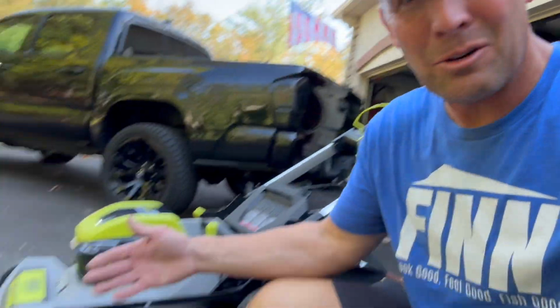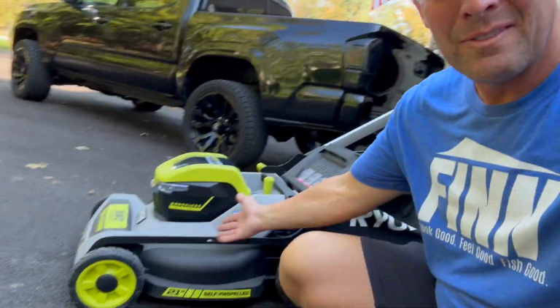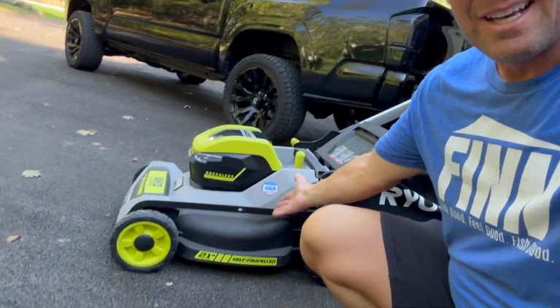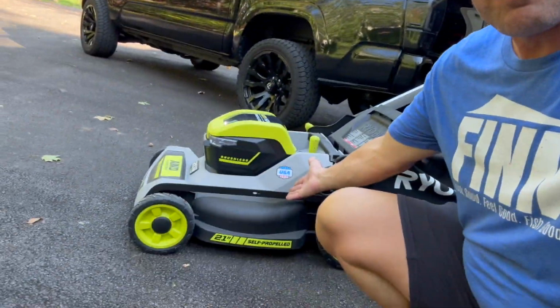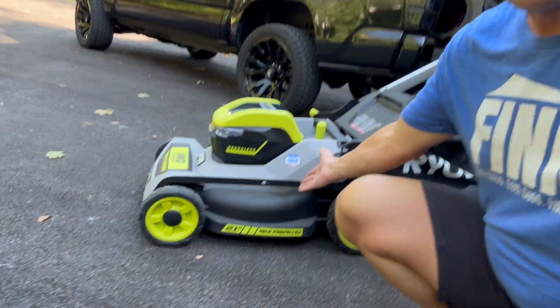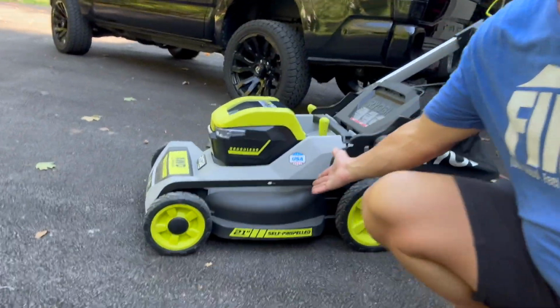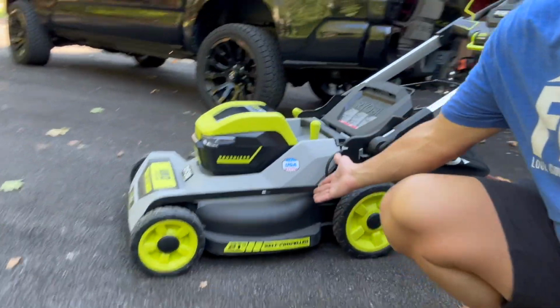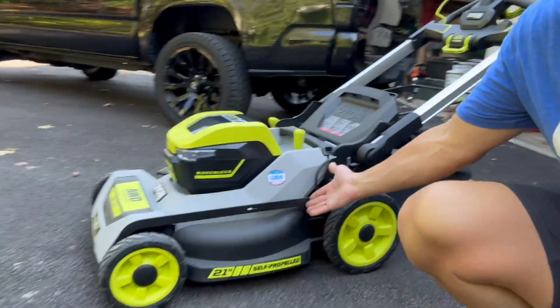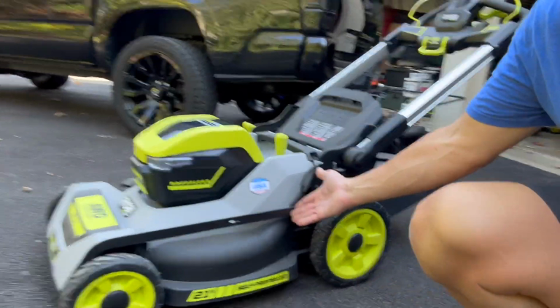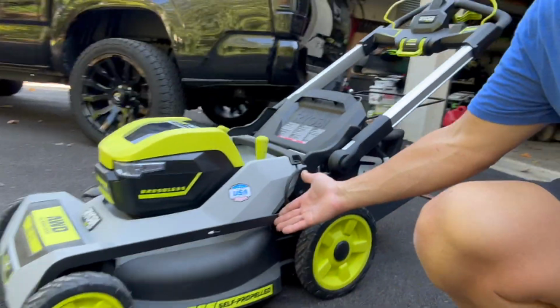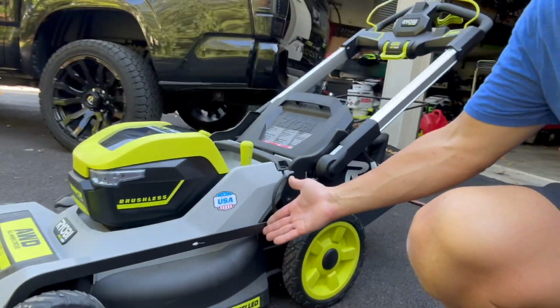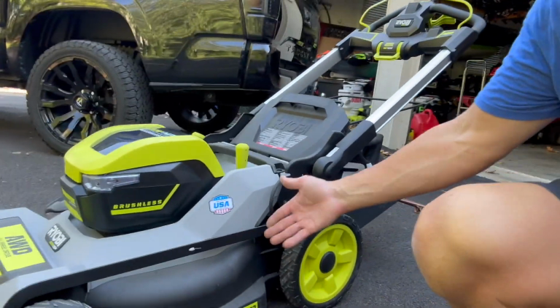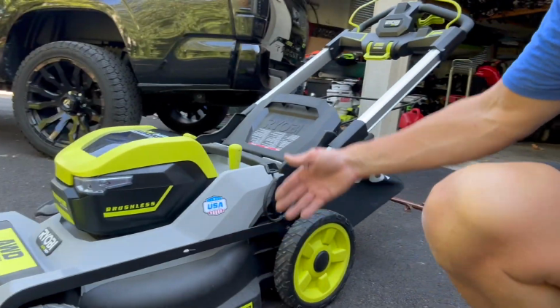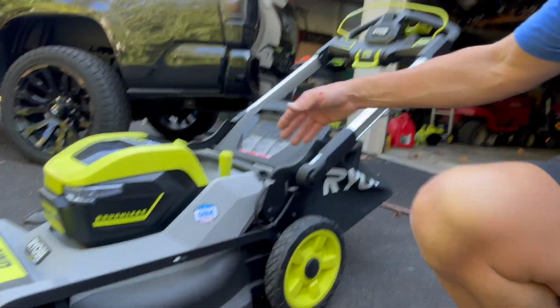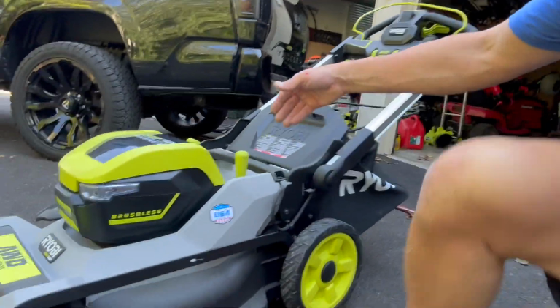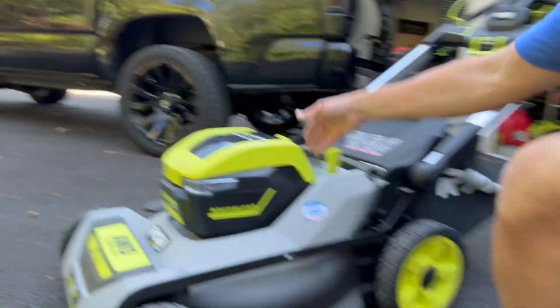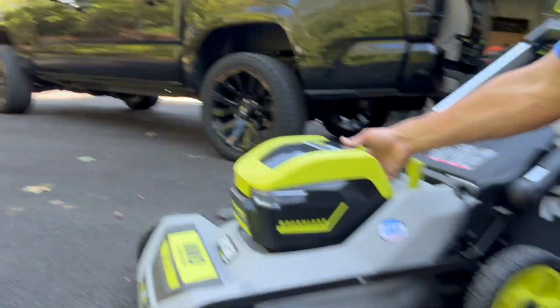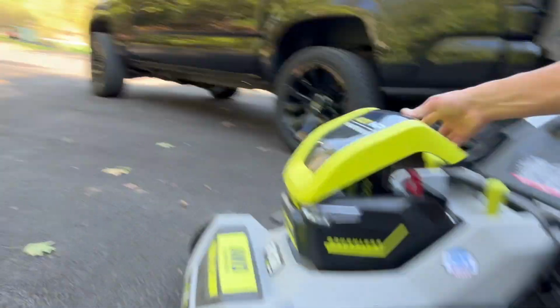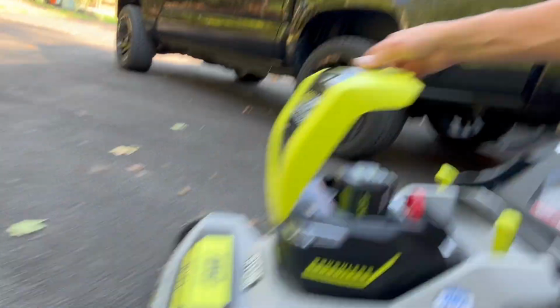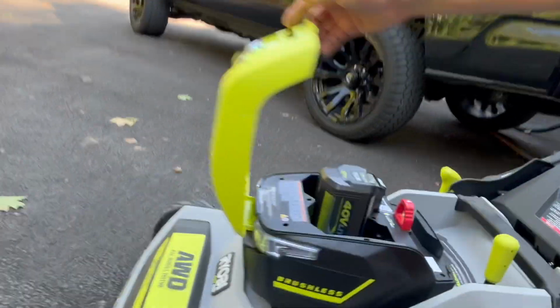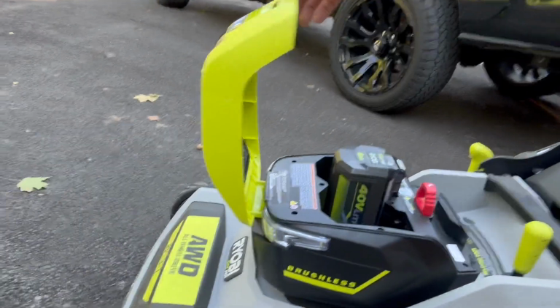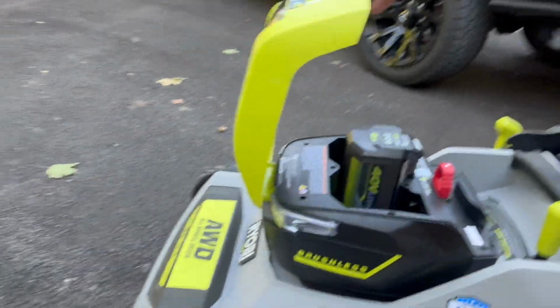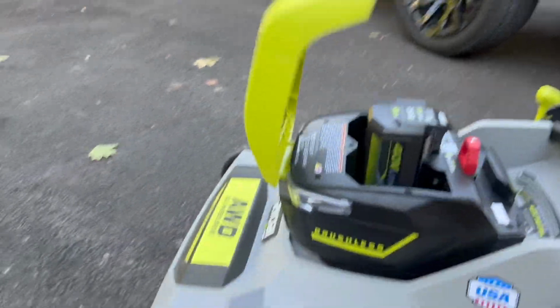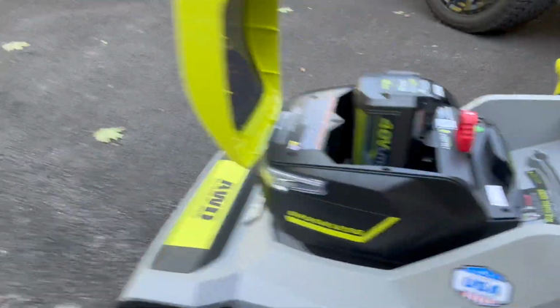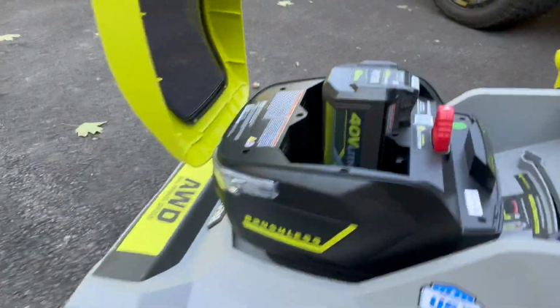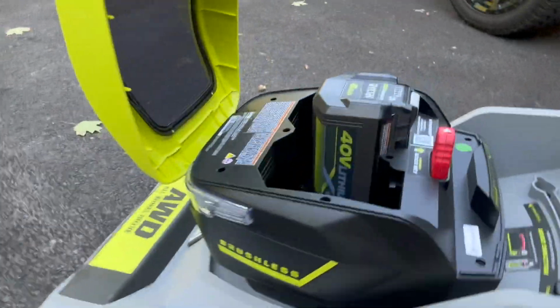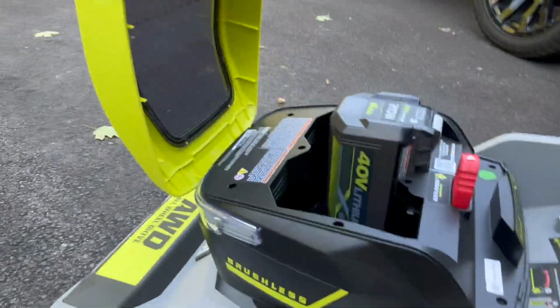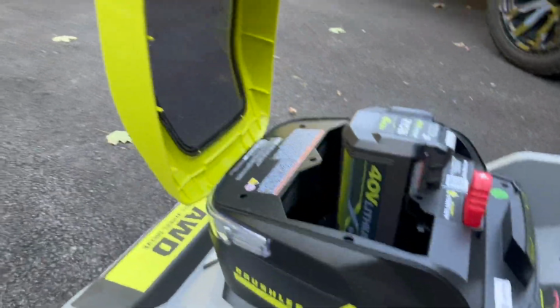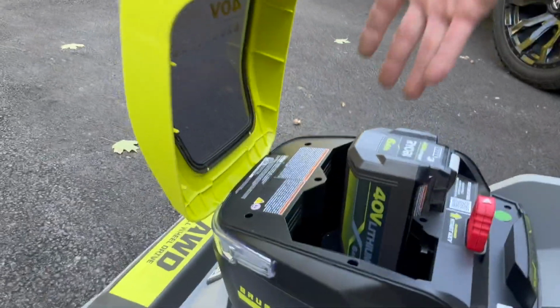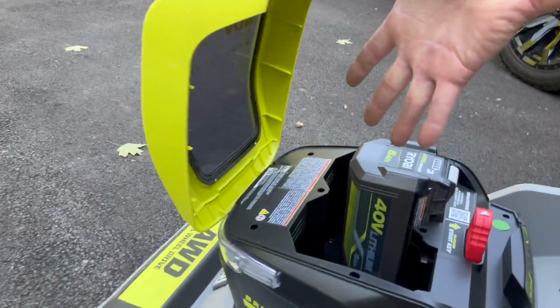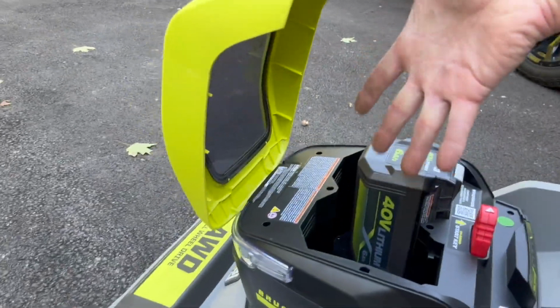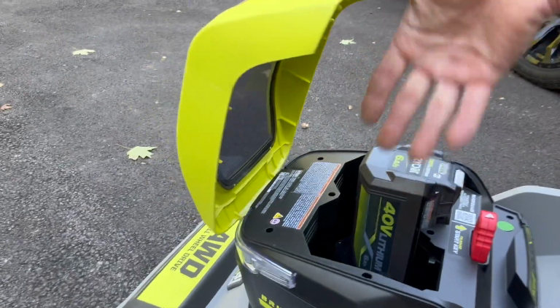So I picked this bad boy up — 40 volts. It has a spot for two 40-volt batteries.